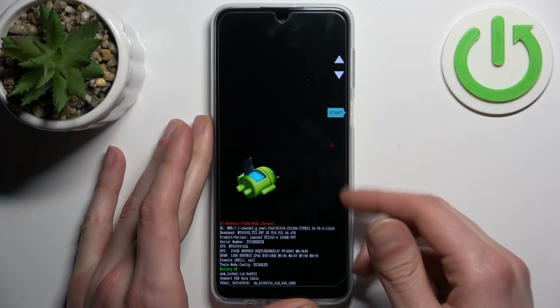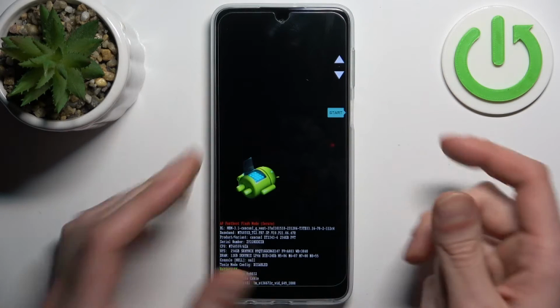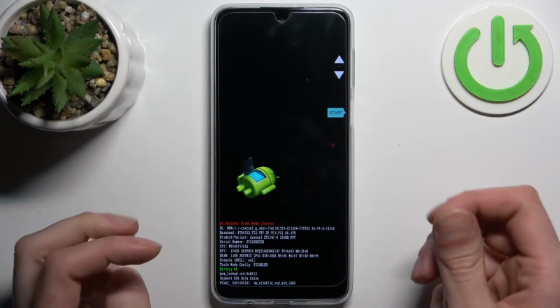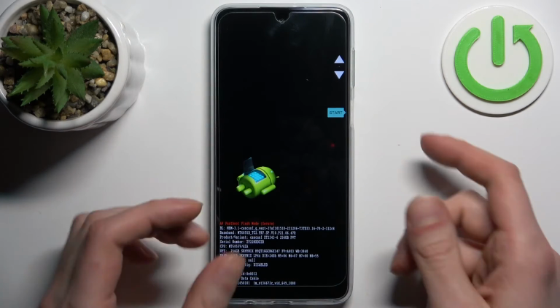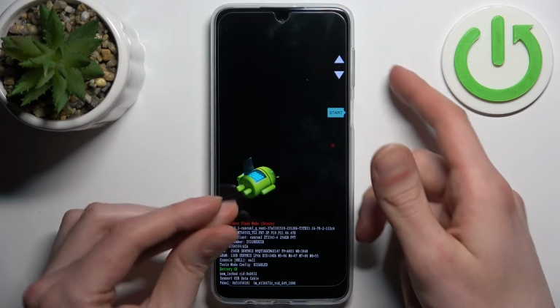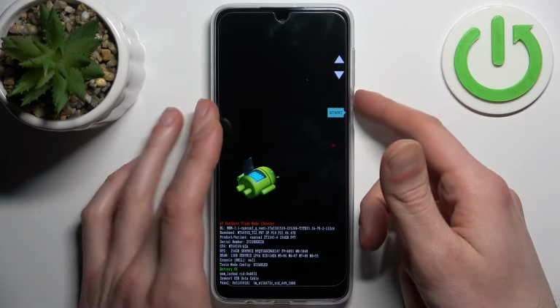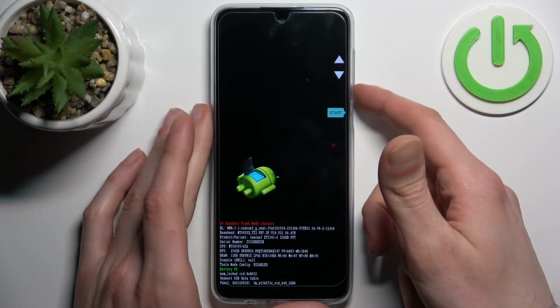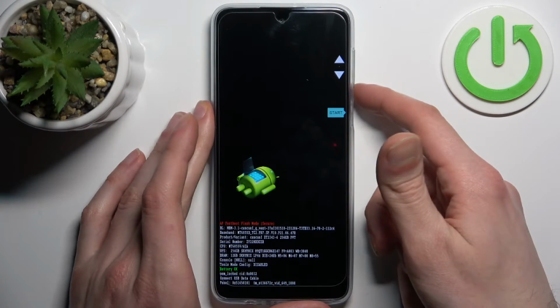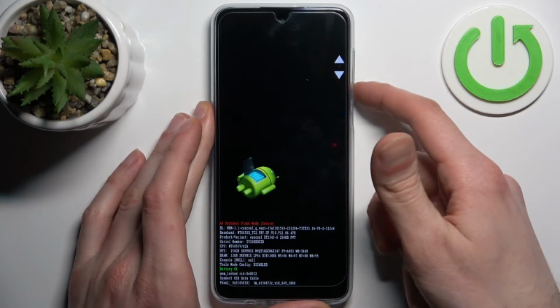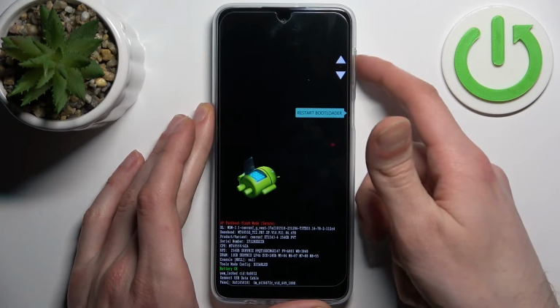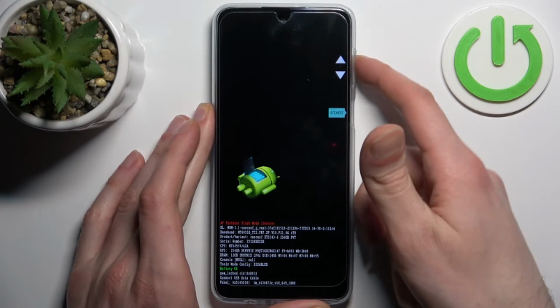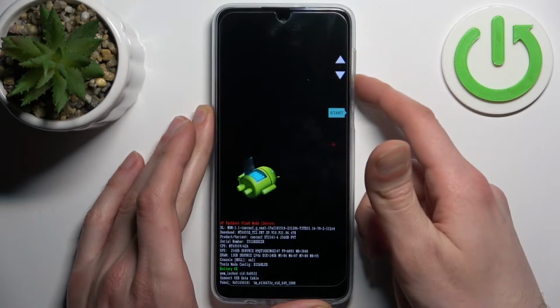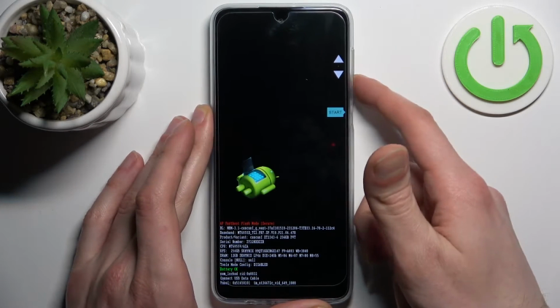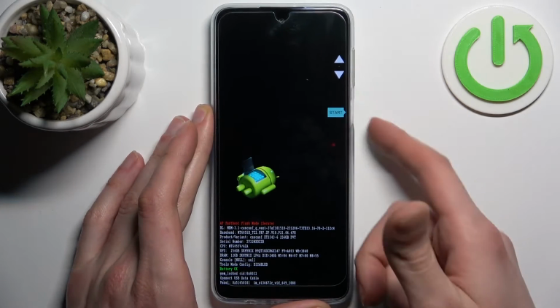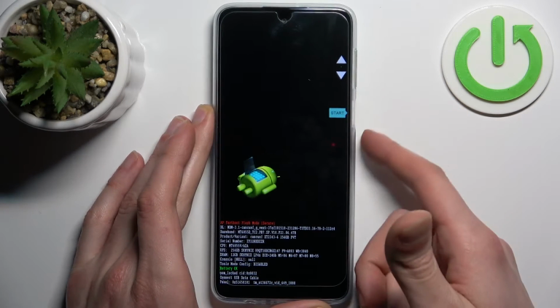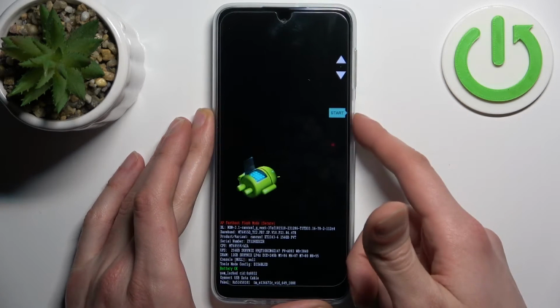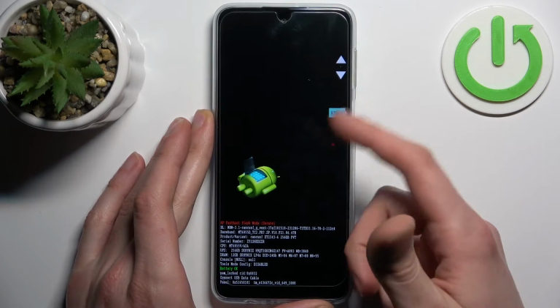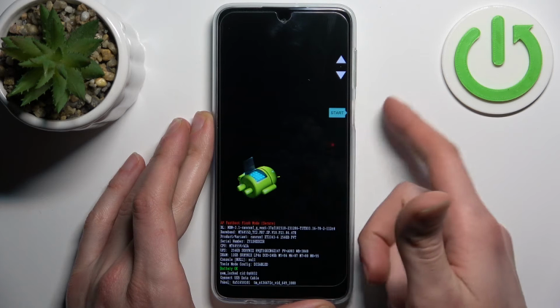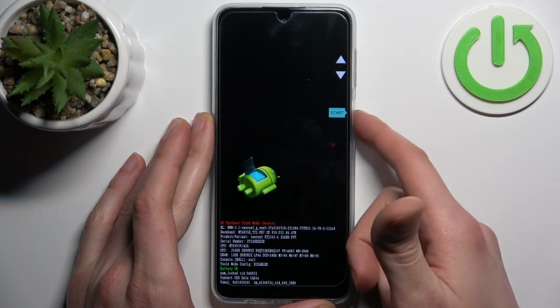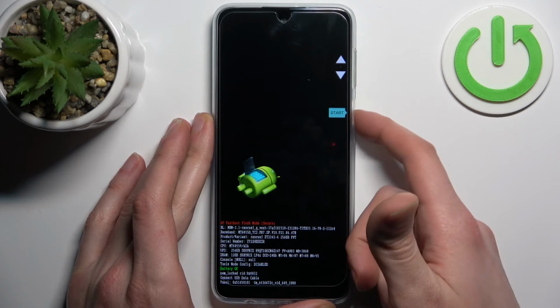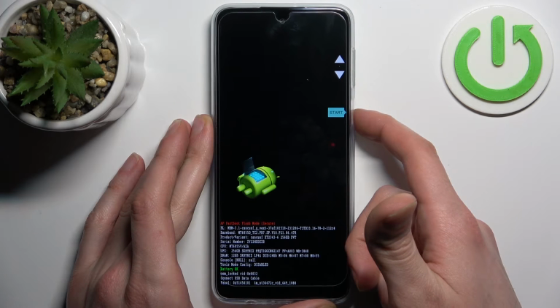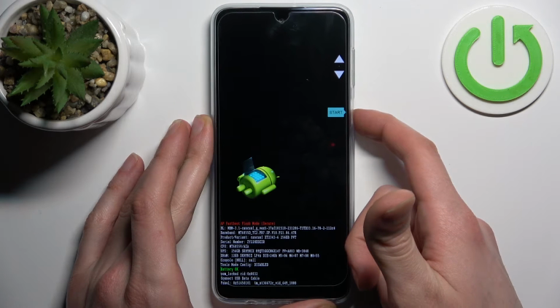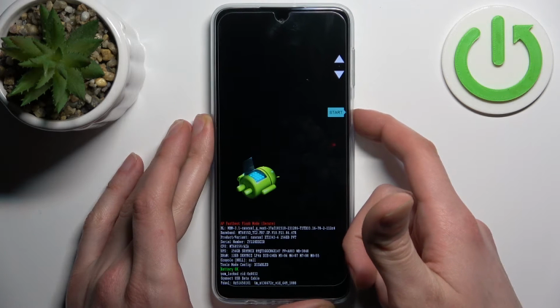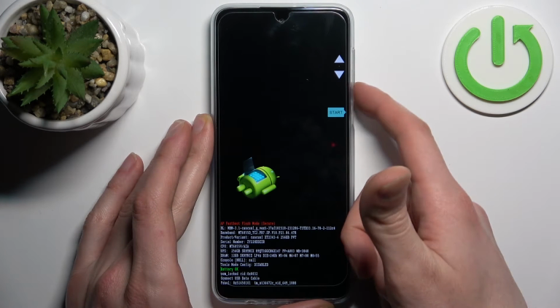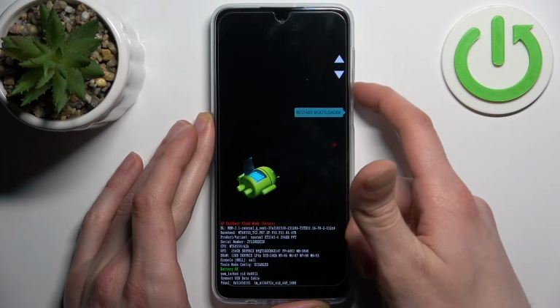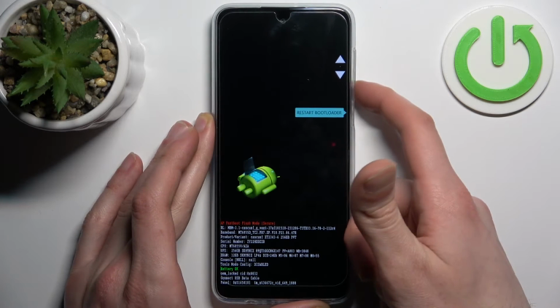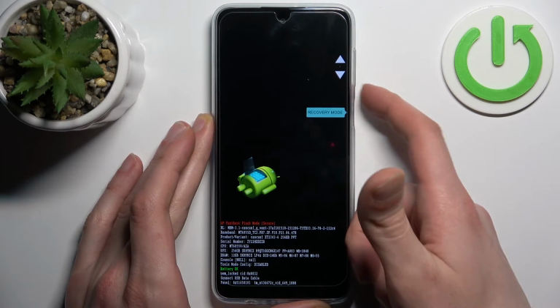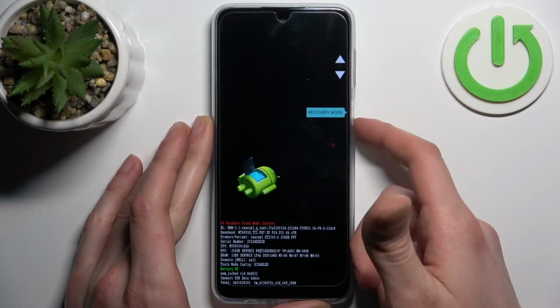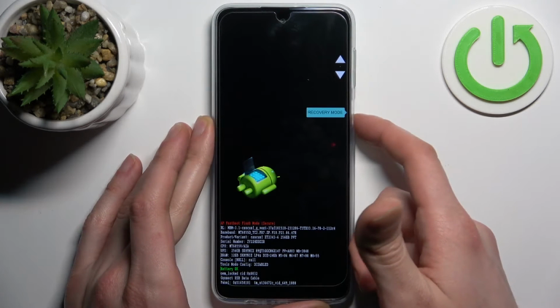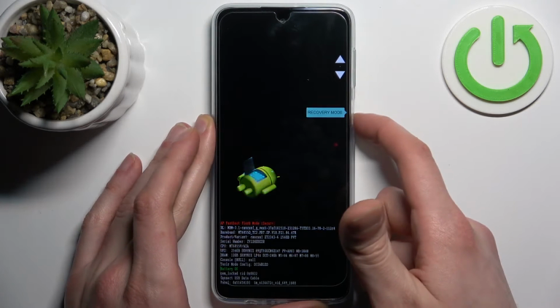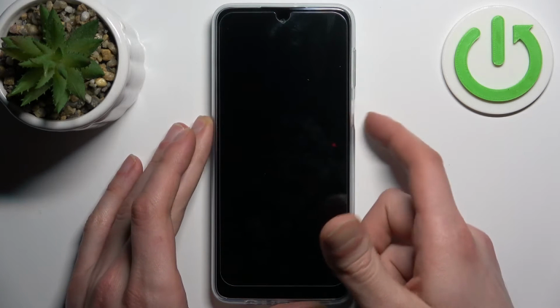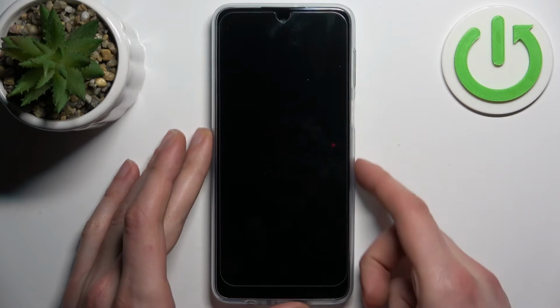In the following menu, use the volume keys to navigate and the power key to select. Select the option Recovery Mode.